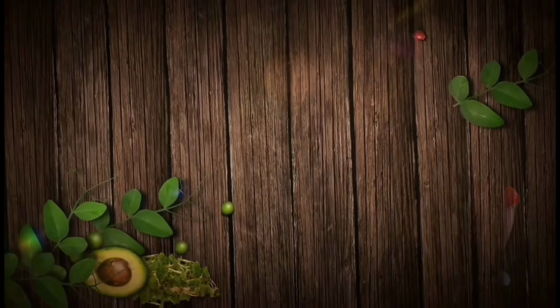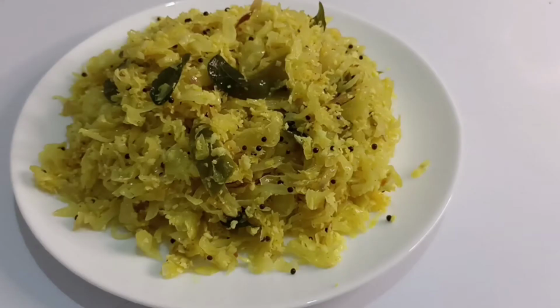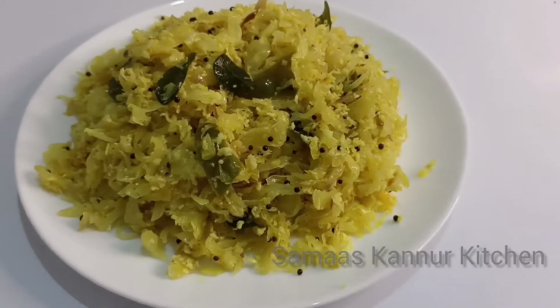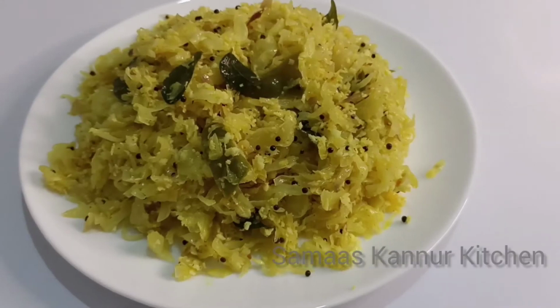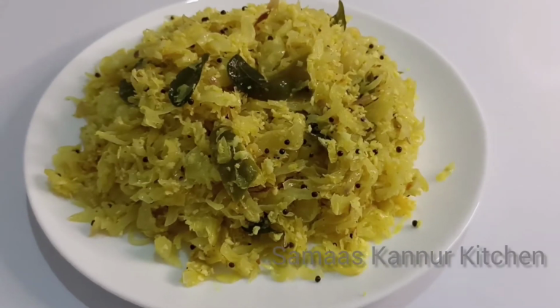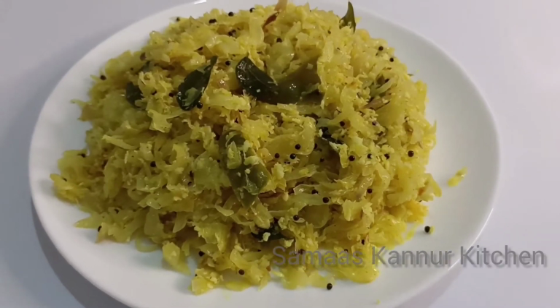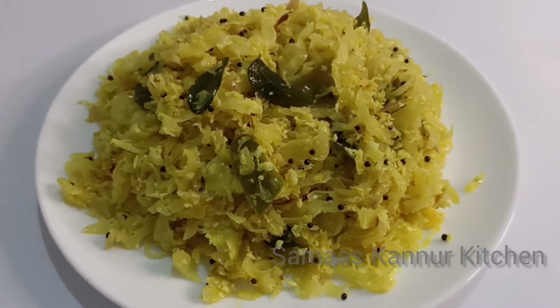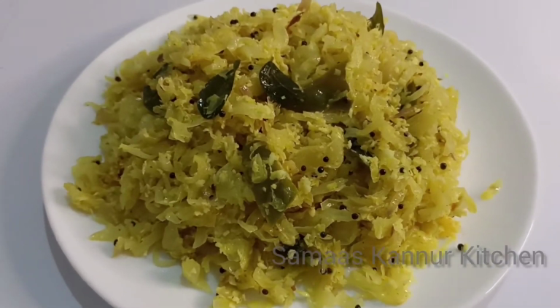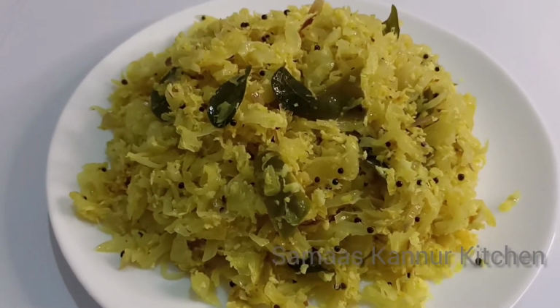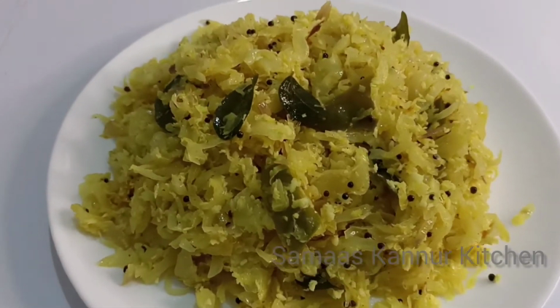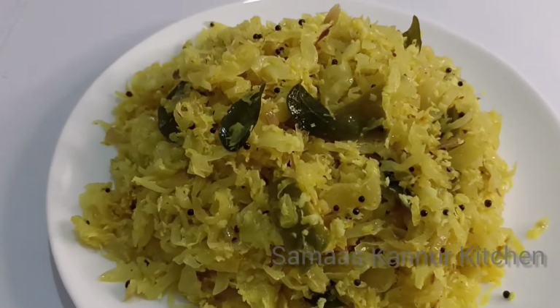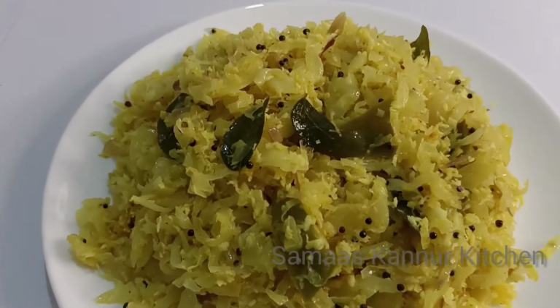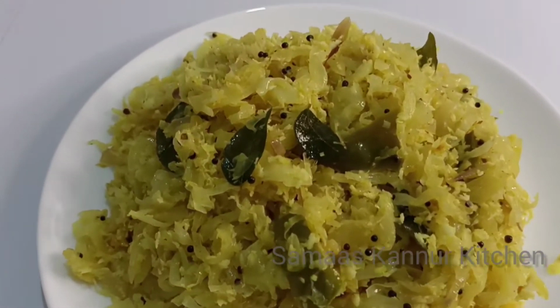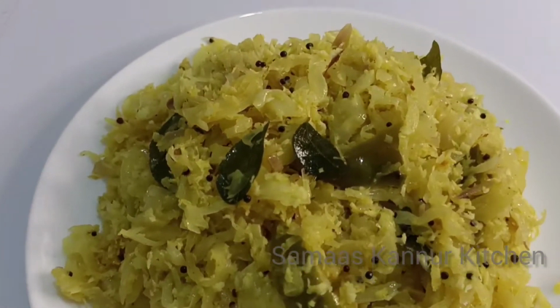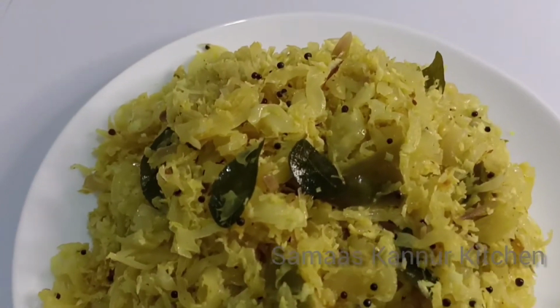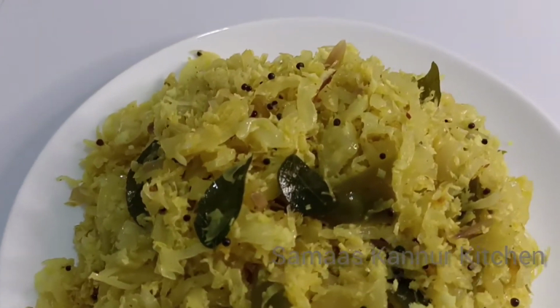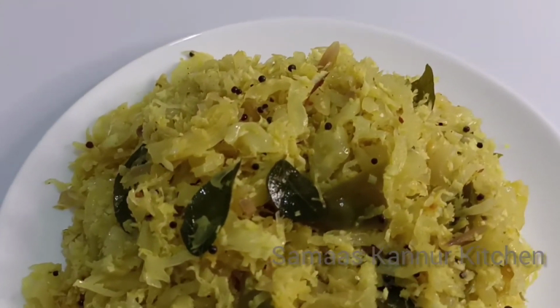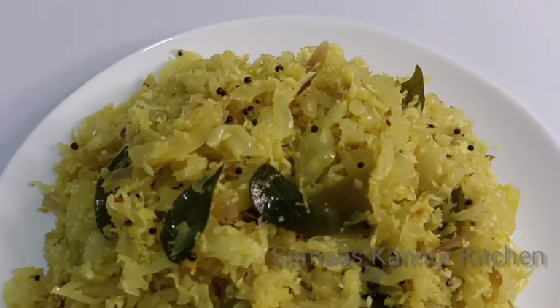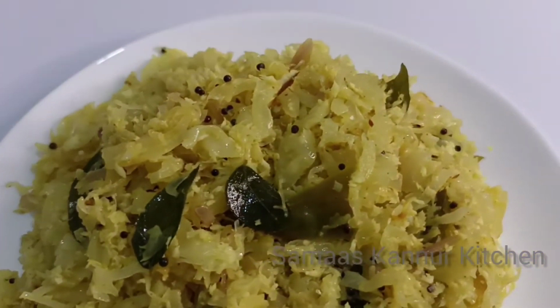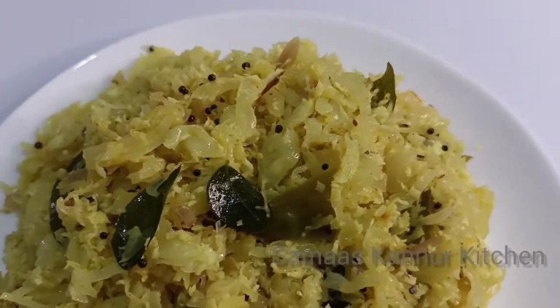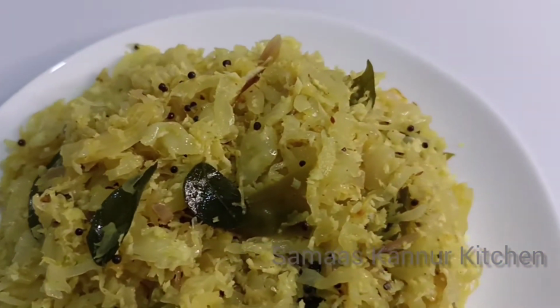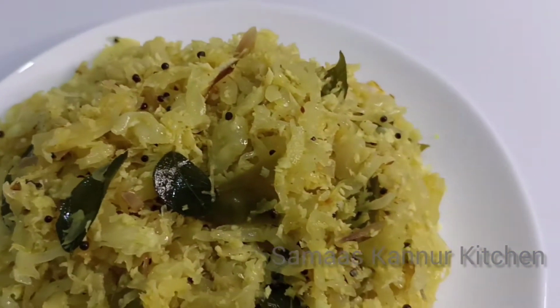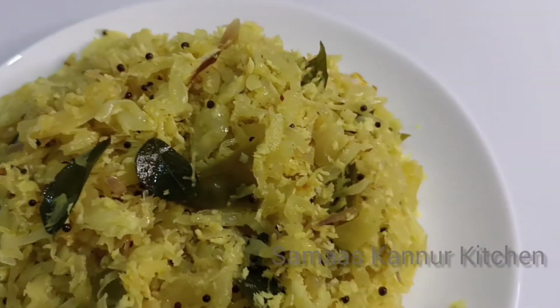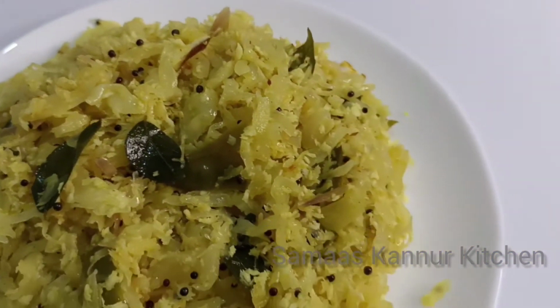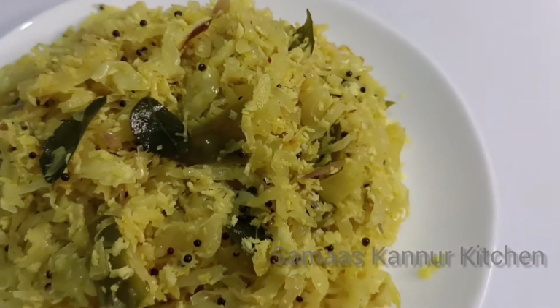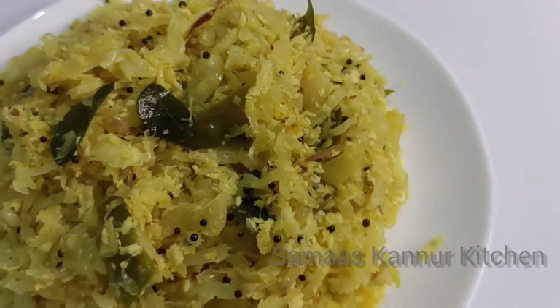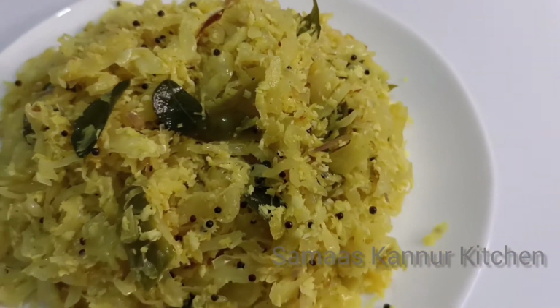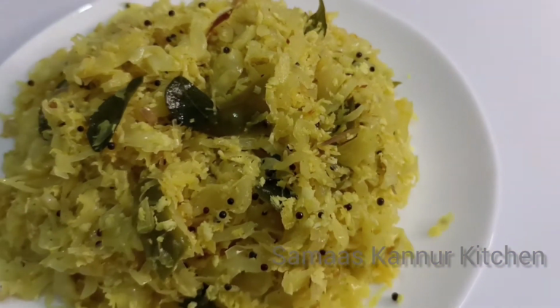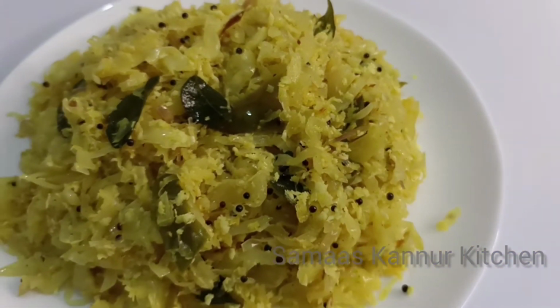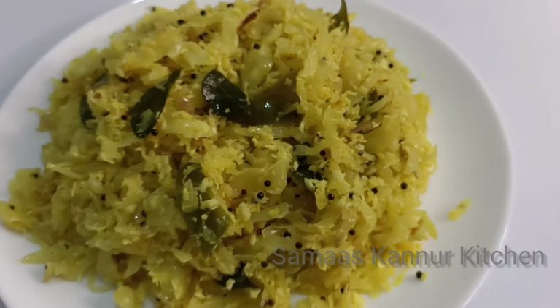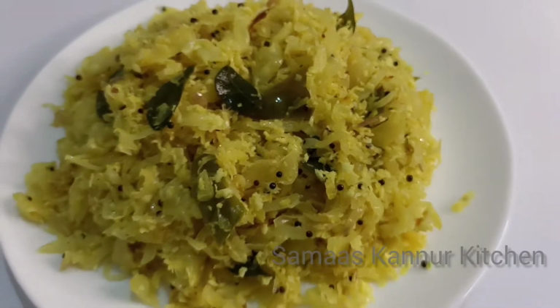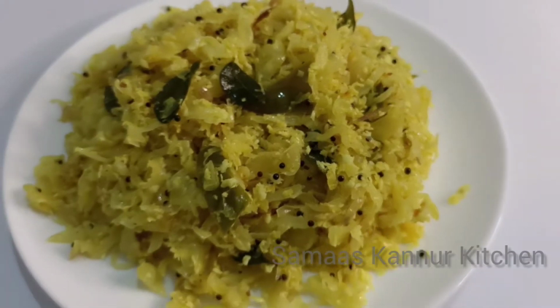Hi friends, welcome back to my channel. I am here to make a recipe for cabbage.